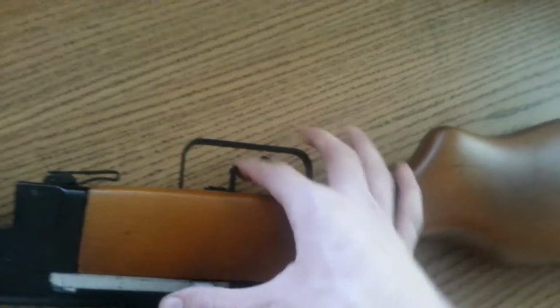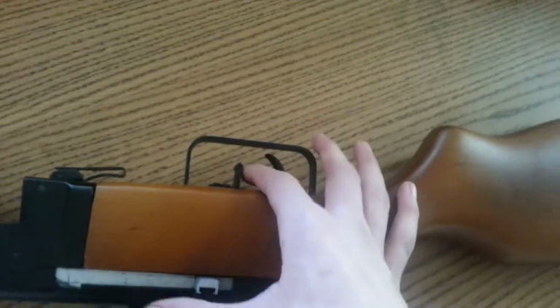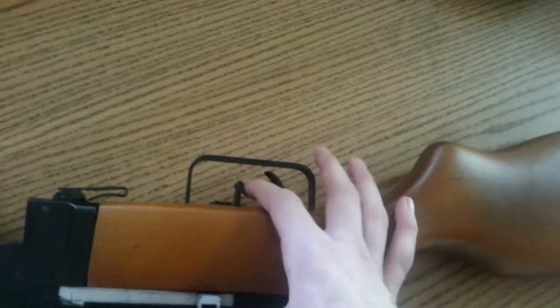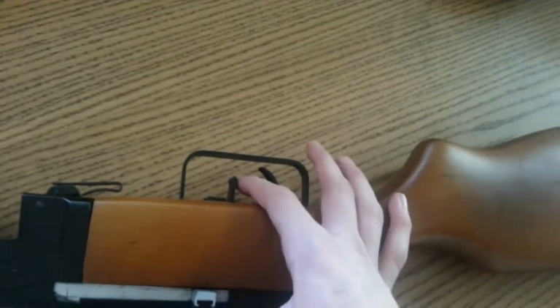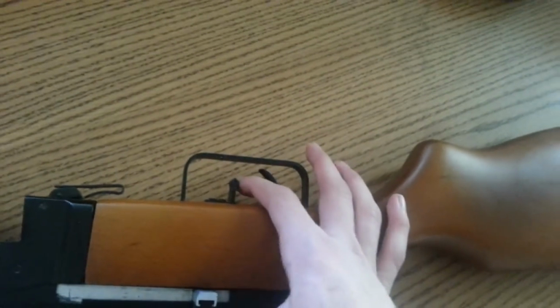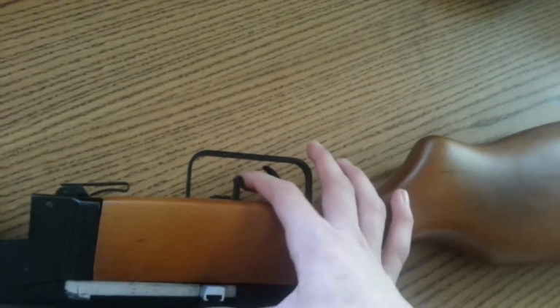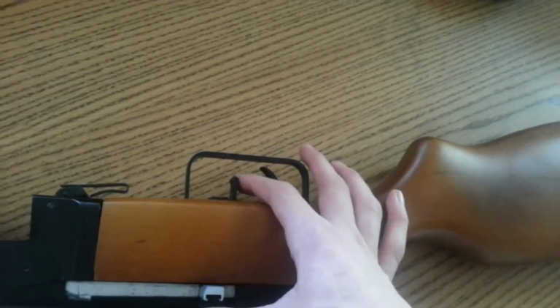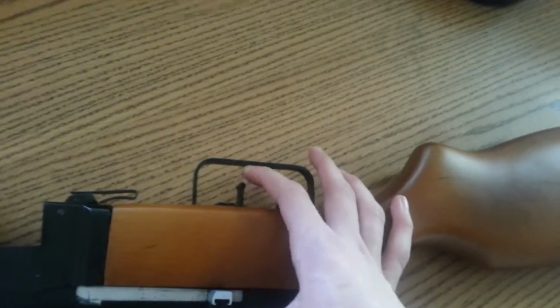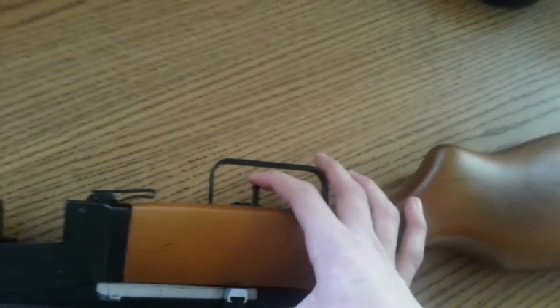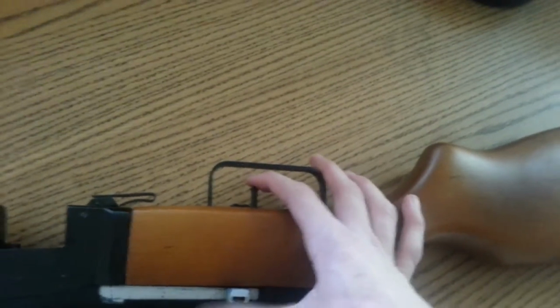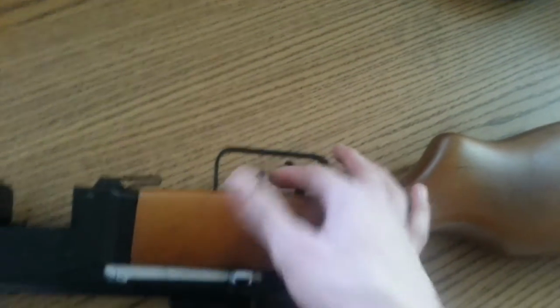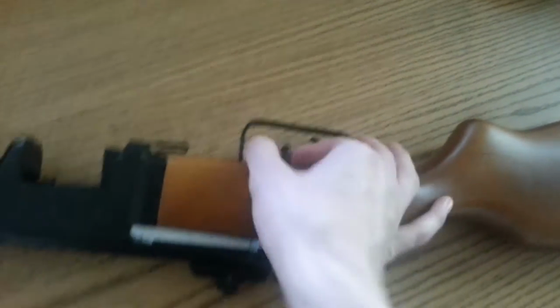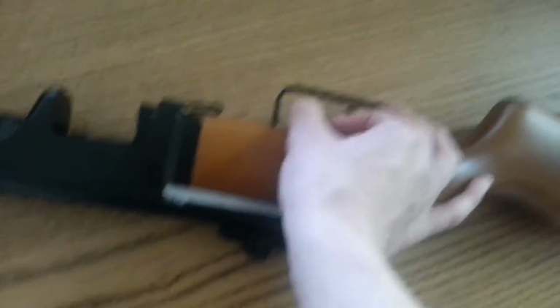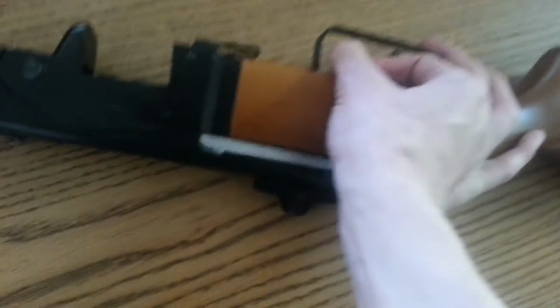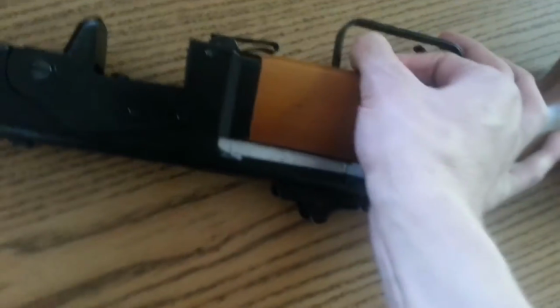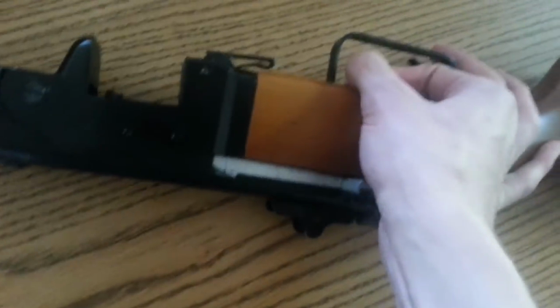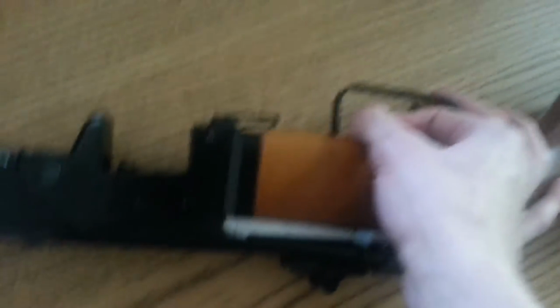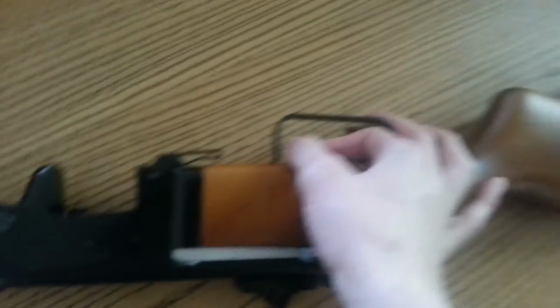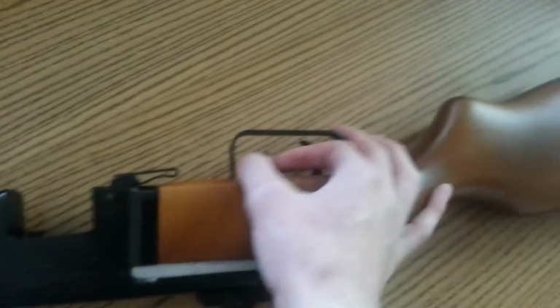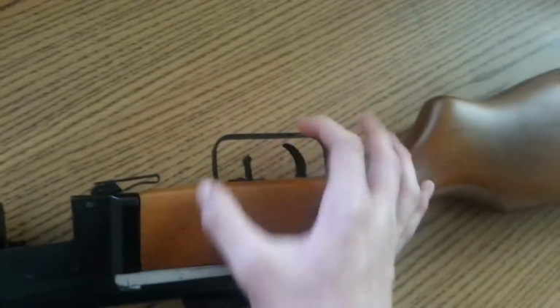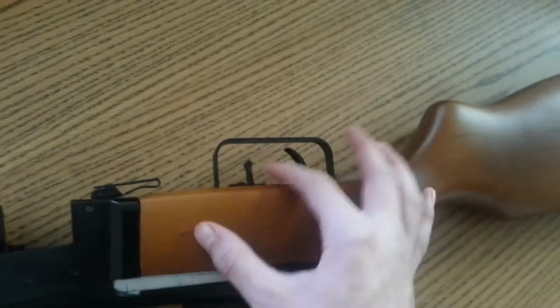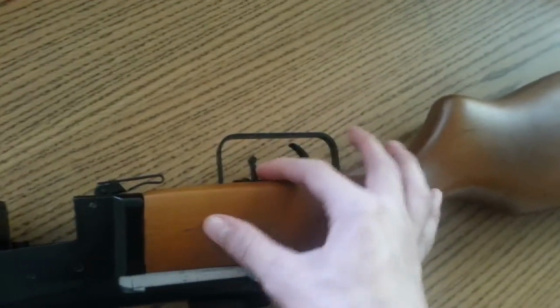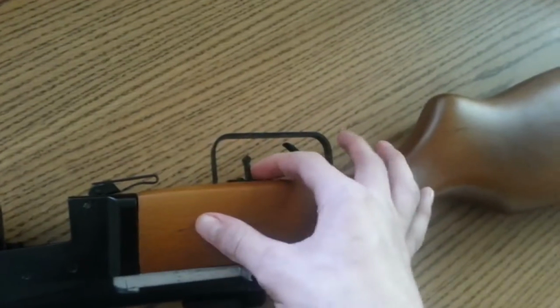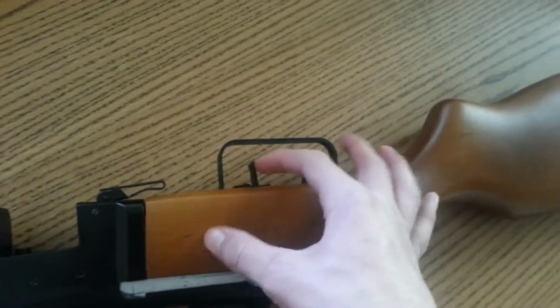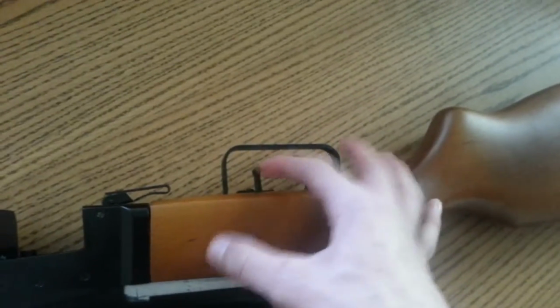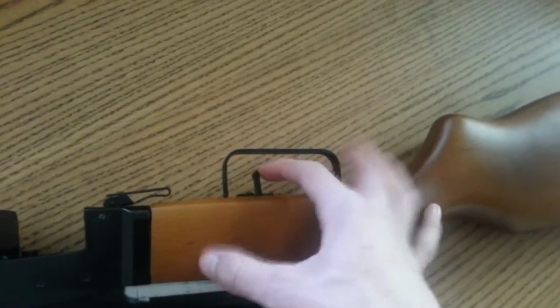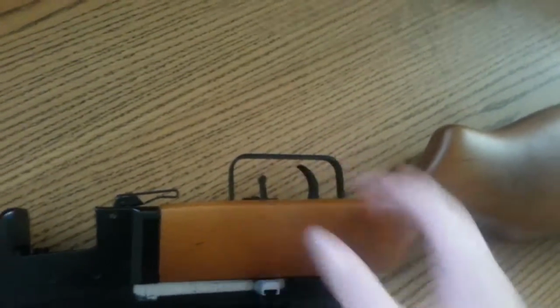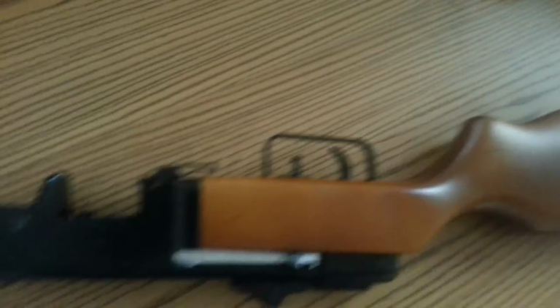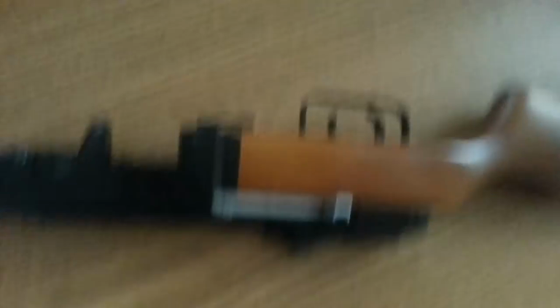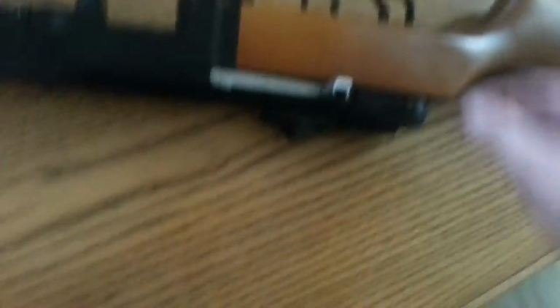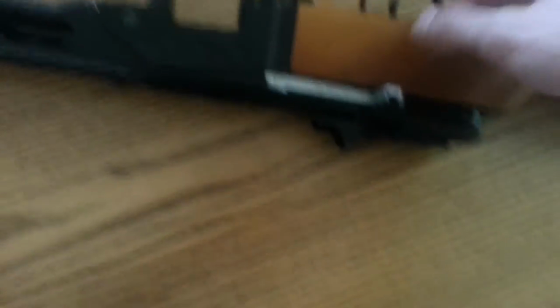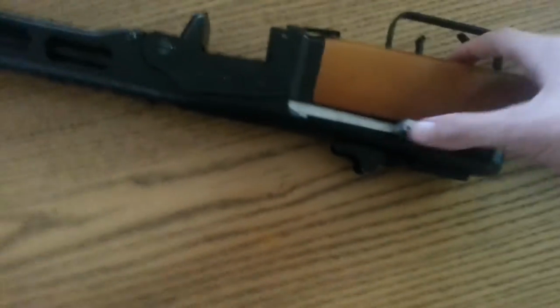This electric switch right here — this position is semi-automatic, move it over and it's fully automatic.